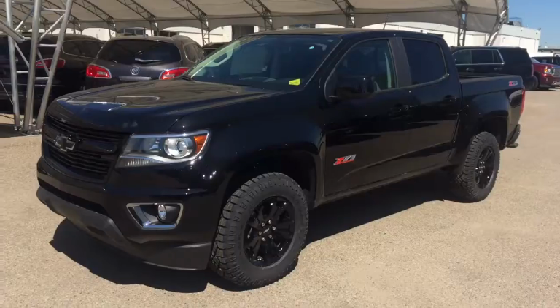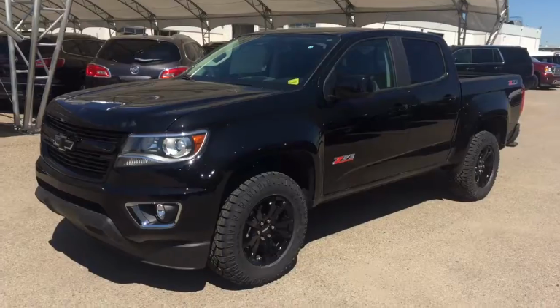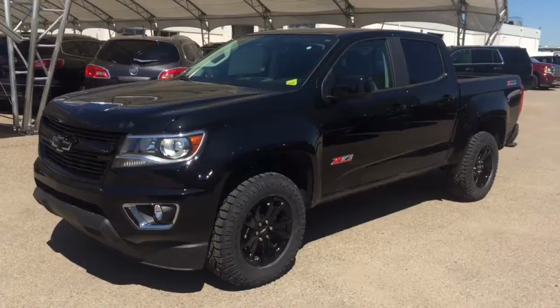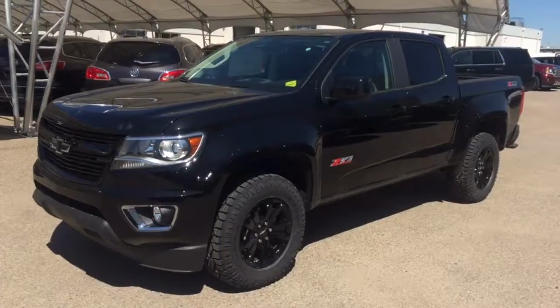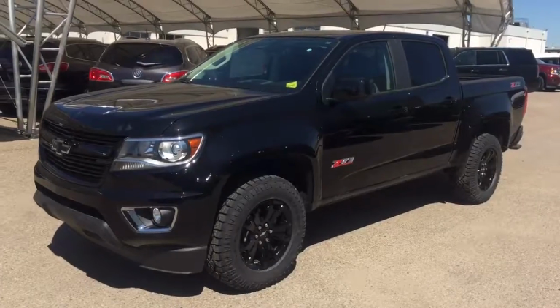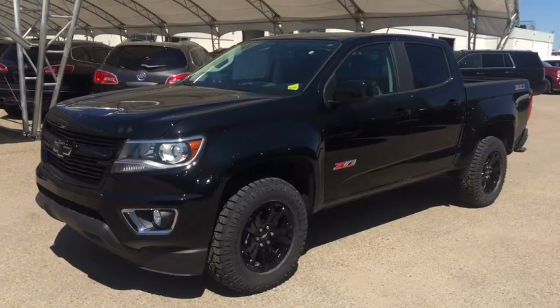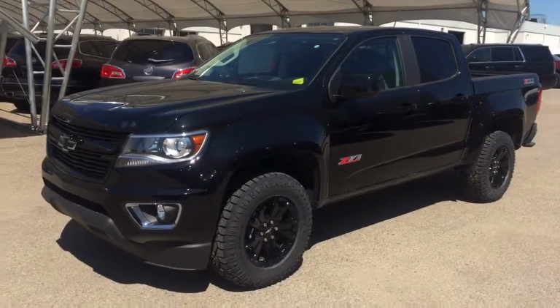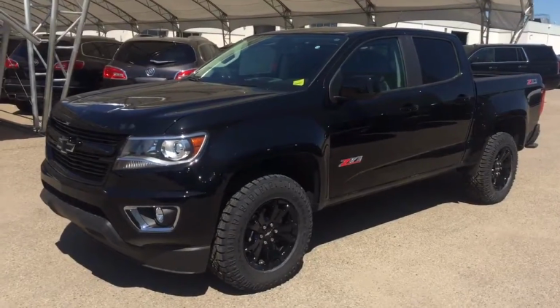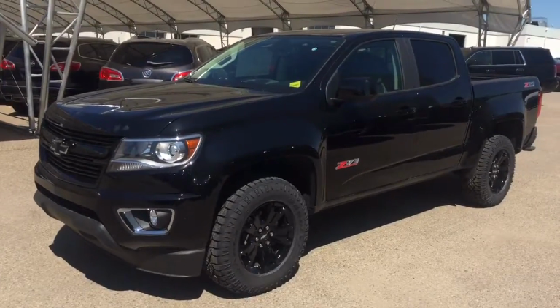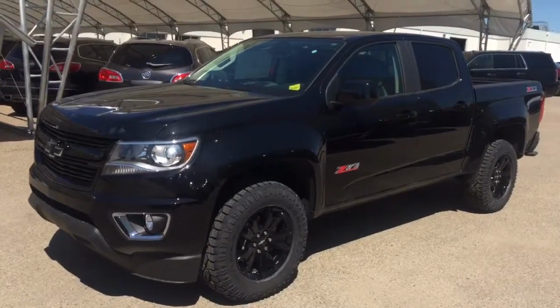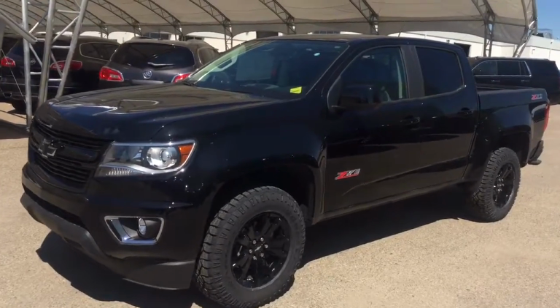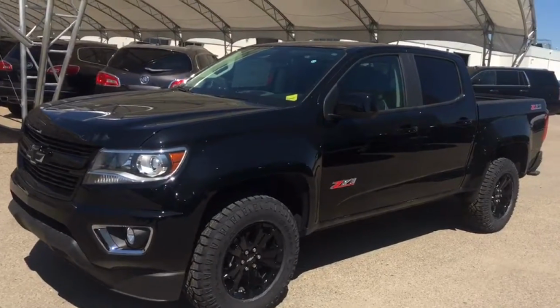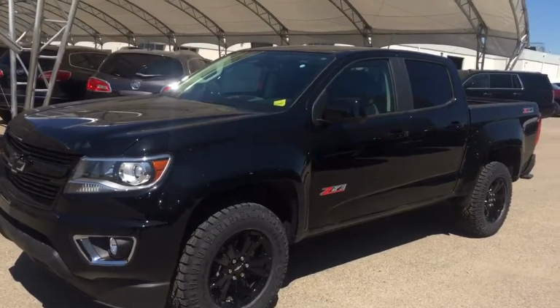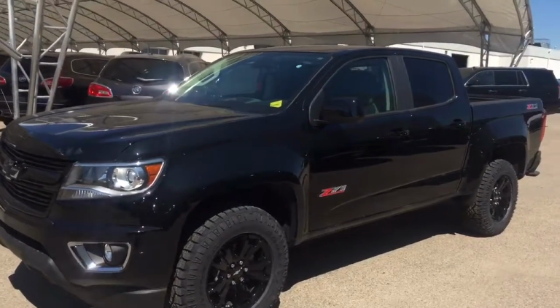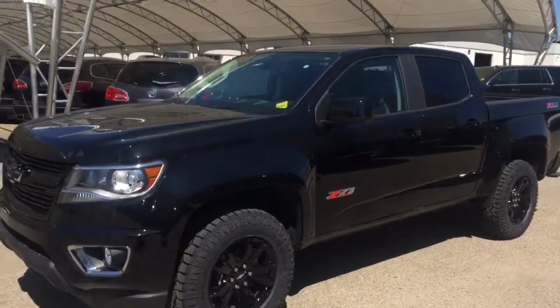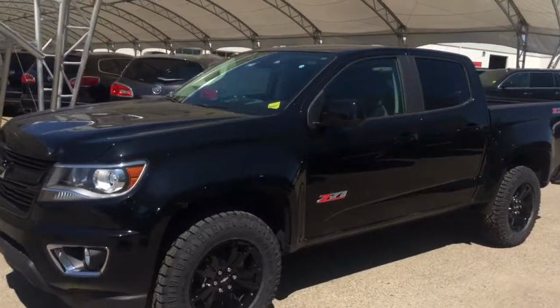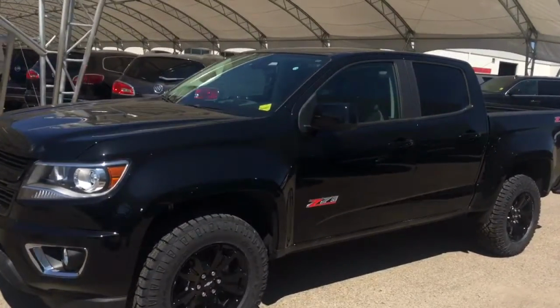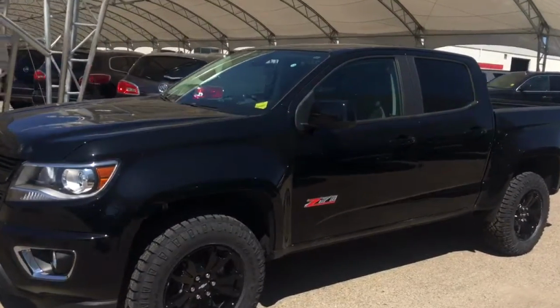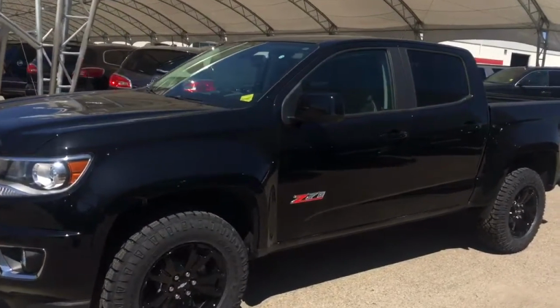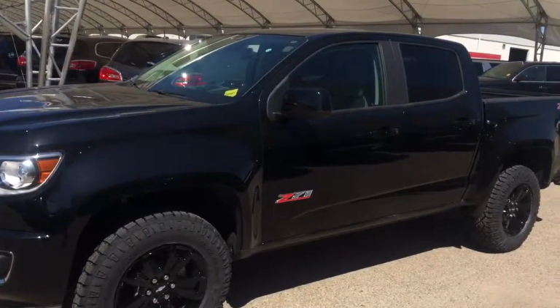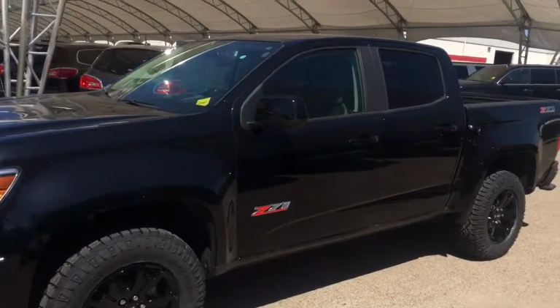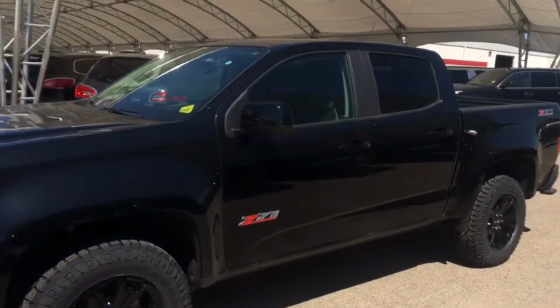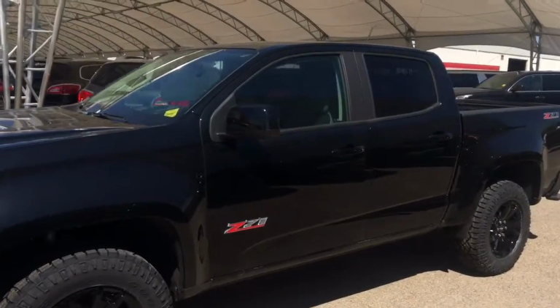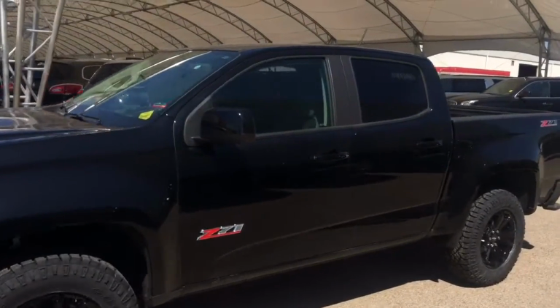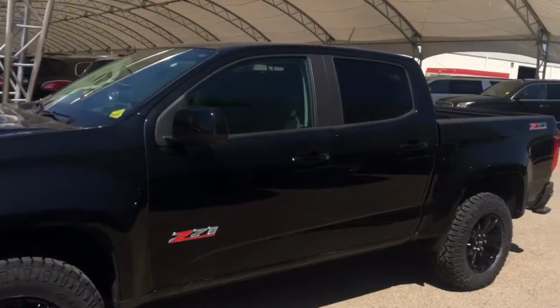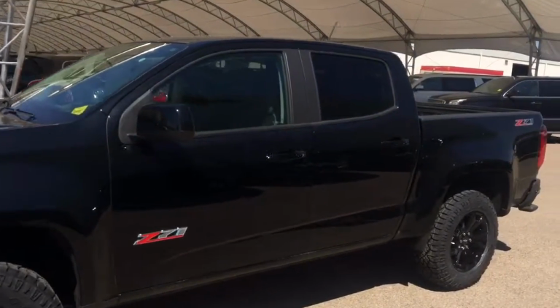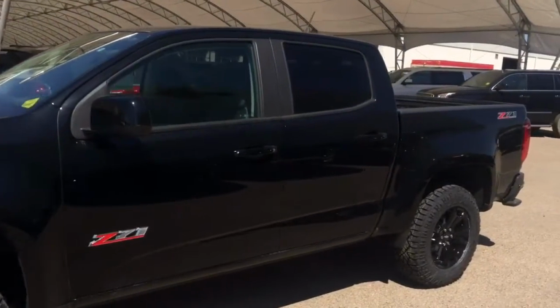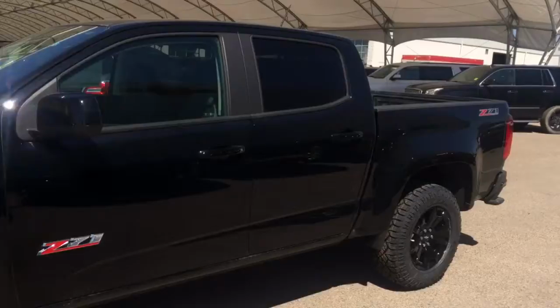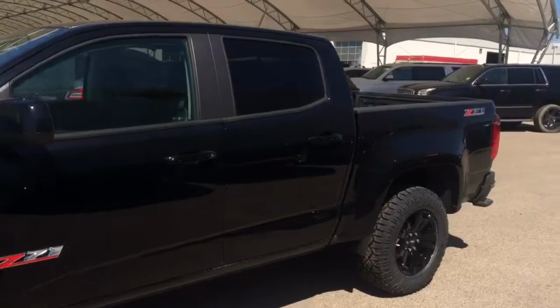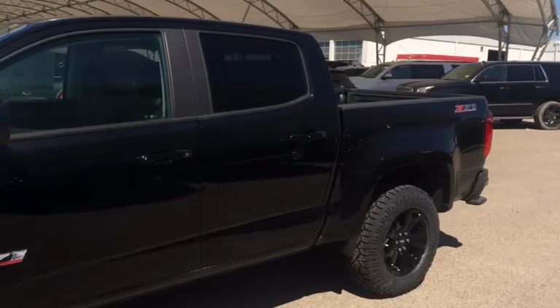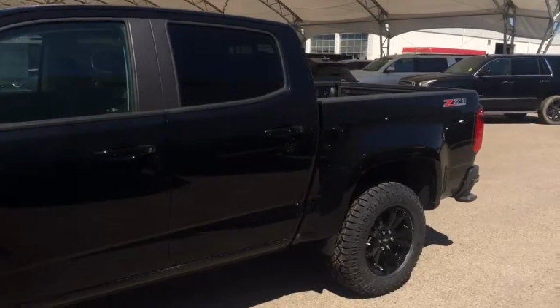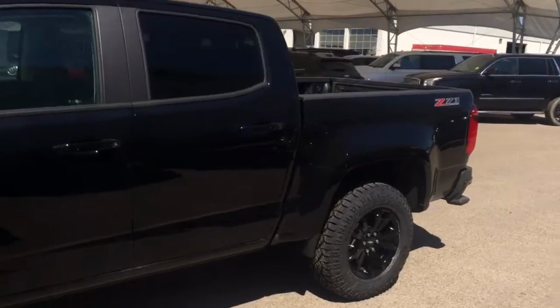Welcome to Davis Chevrolet. This is a 2017 Chevrolet Colorado in the color black.